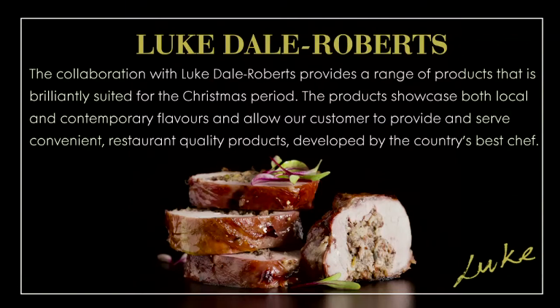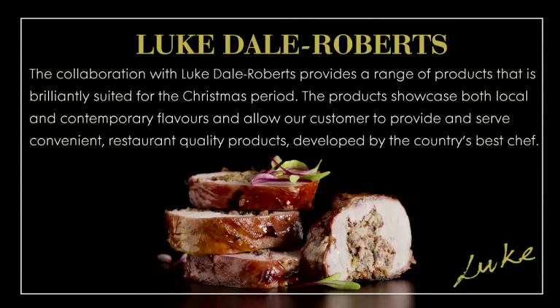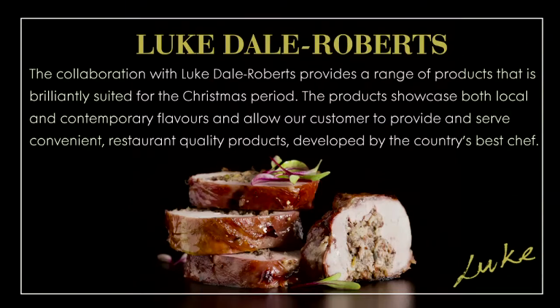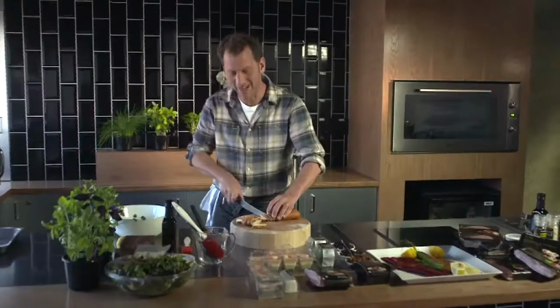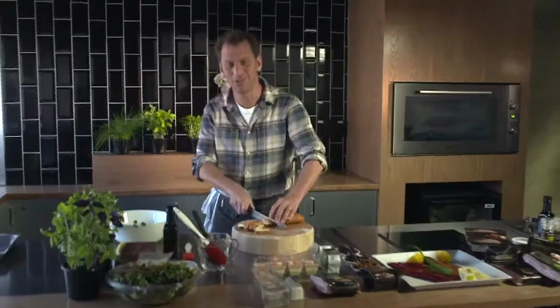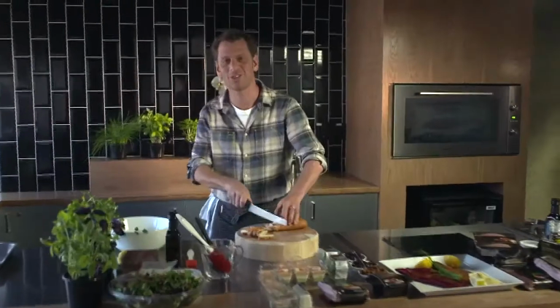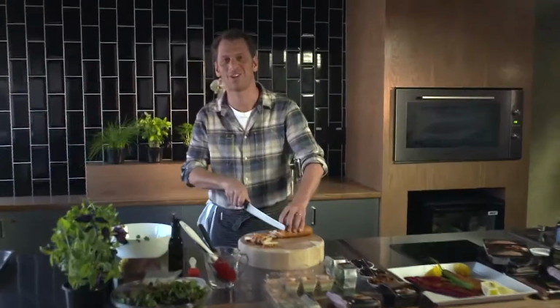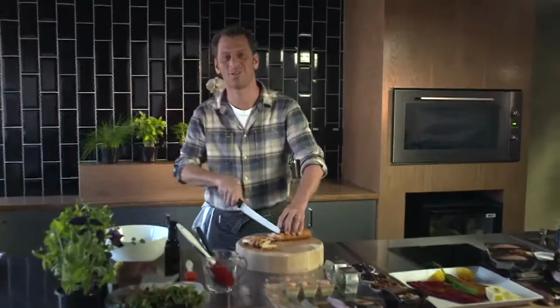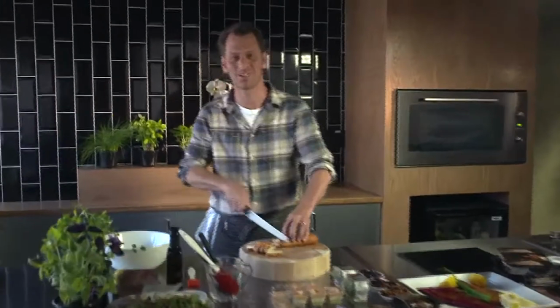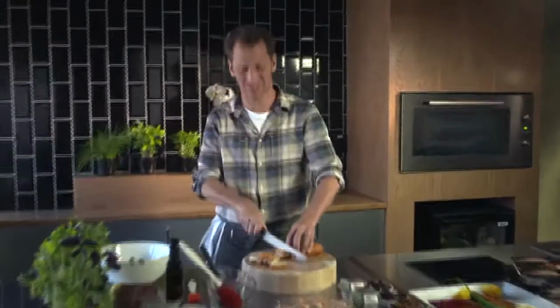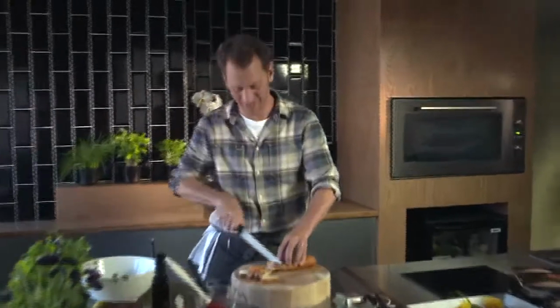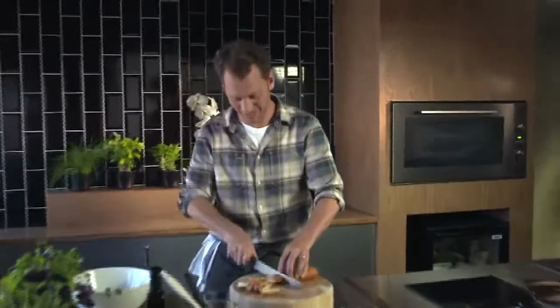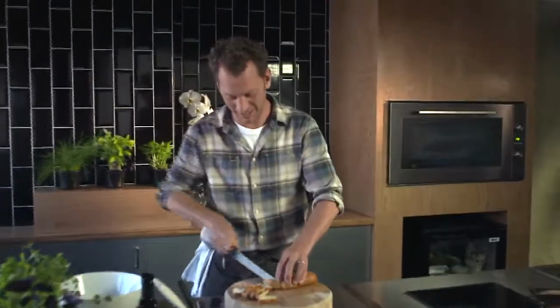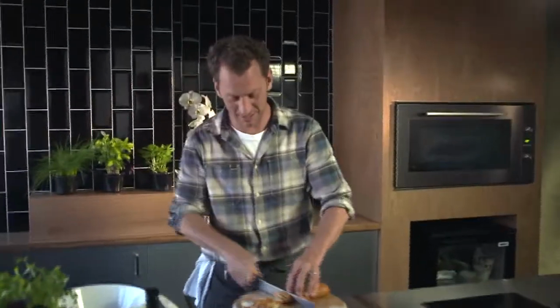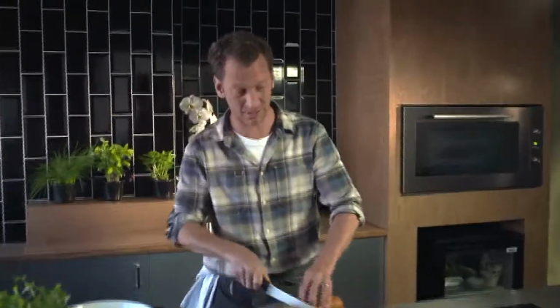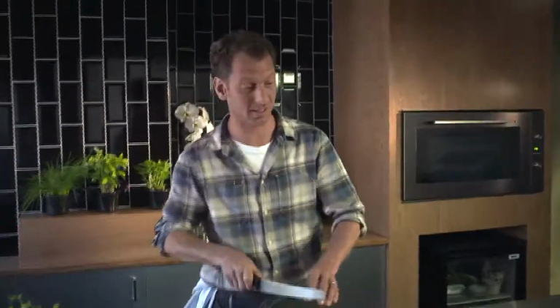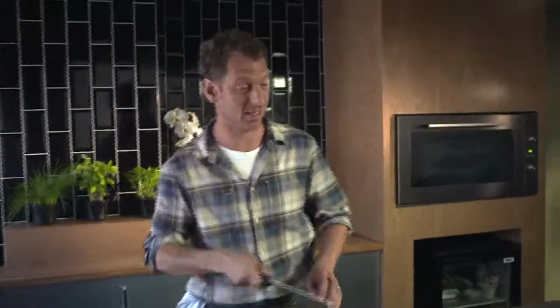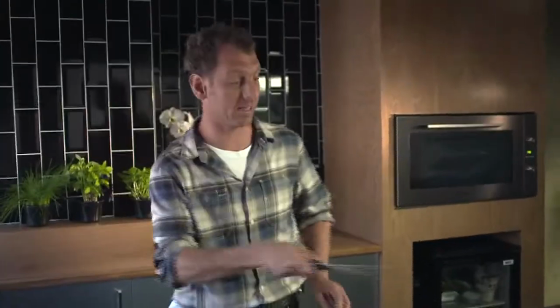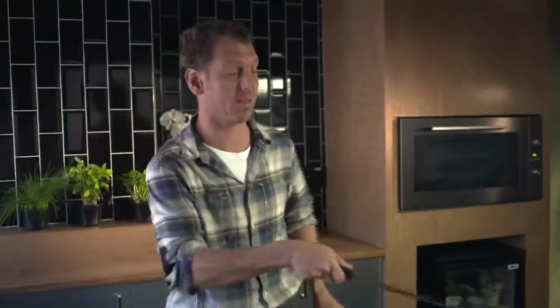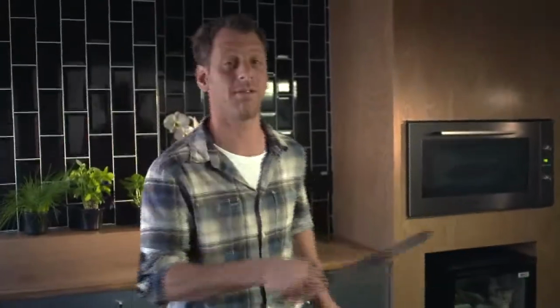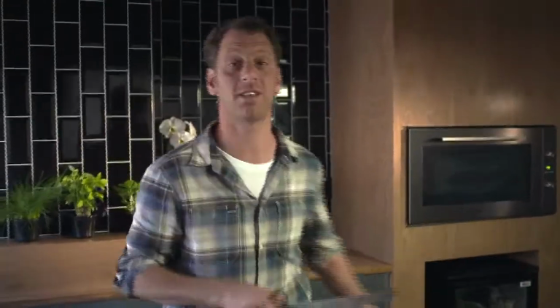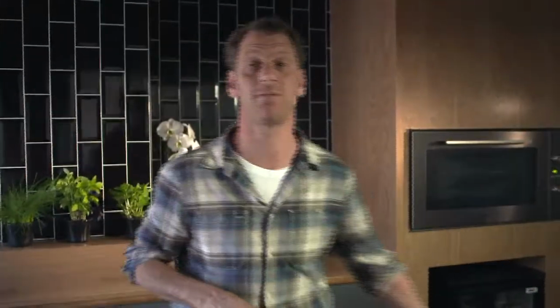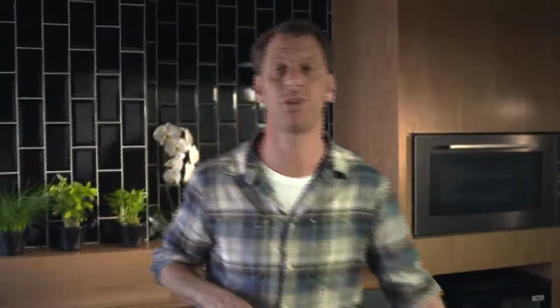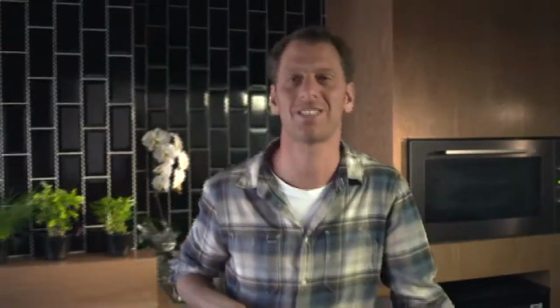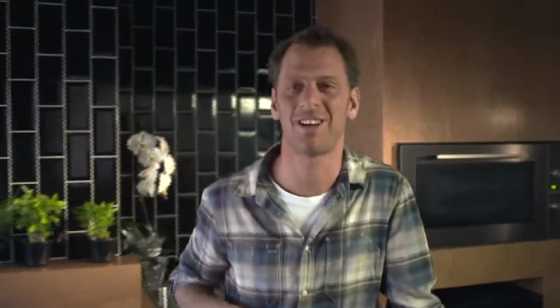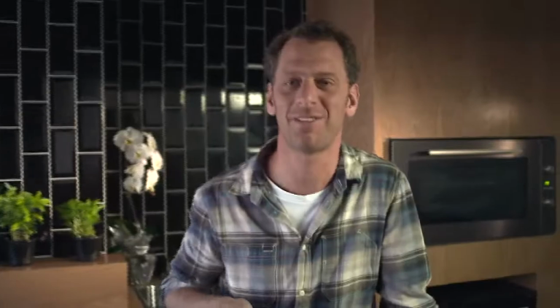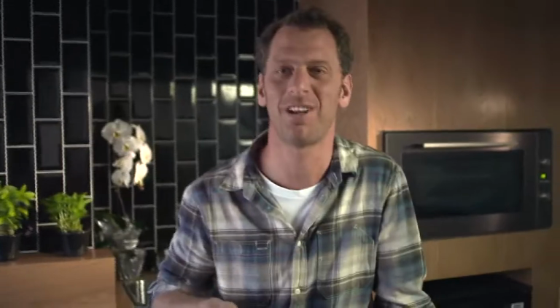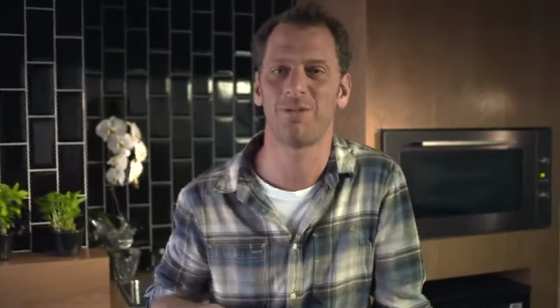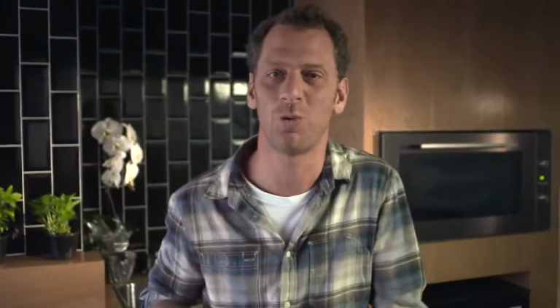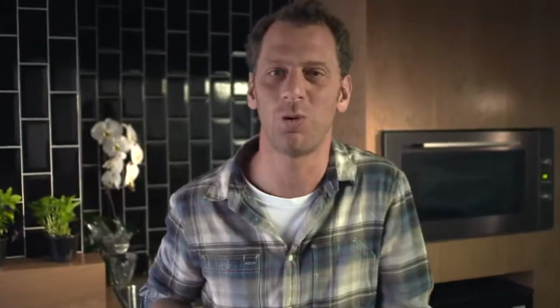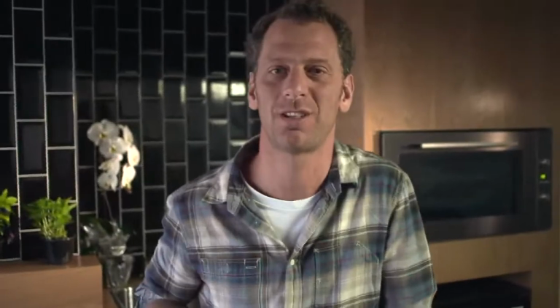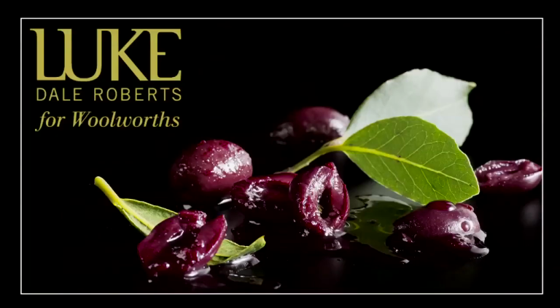Hi, I'm Luke Dale Roberts and this is some of the festive products that I've developed for Woolworths.